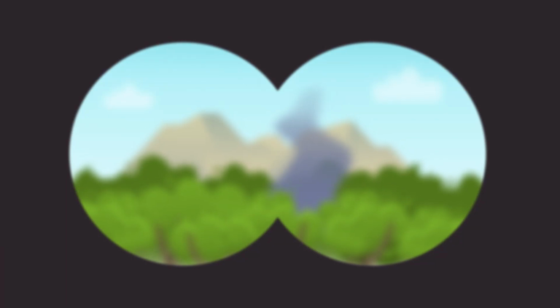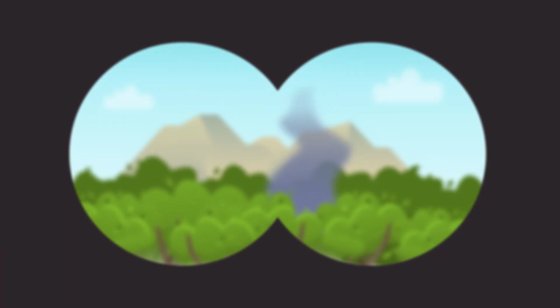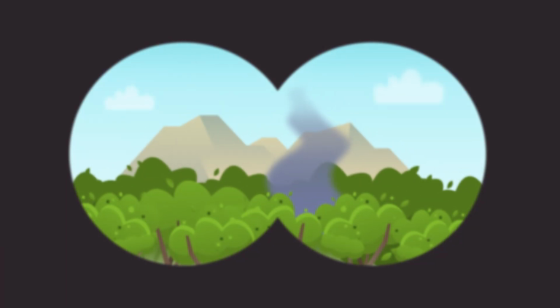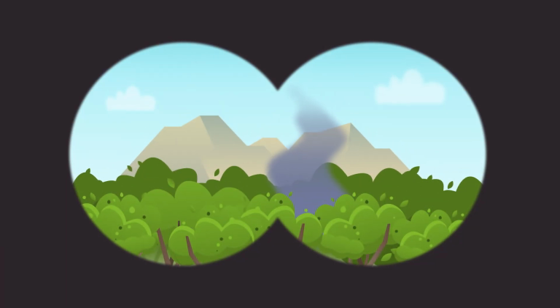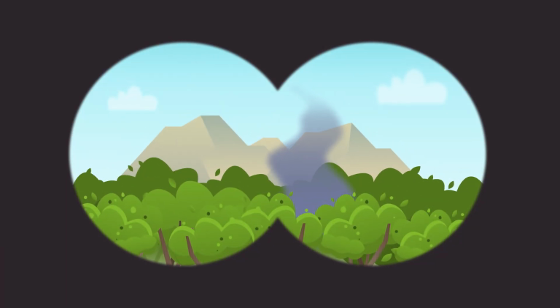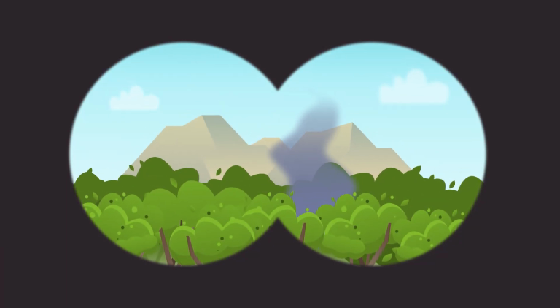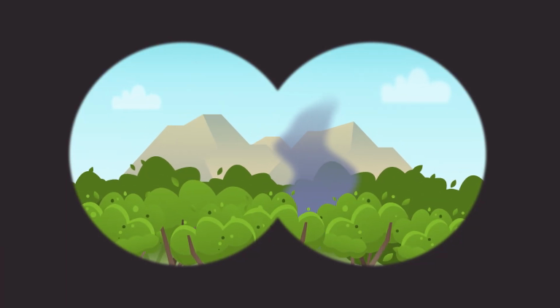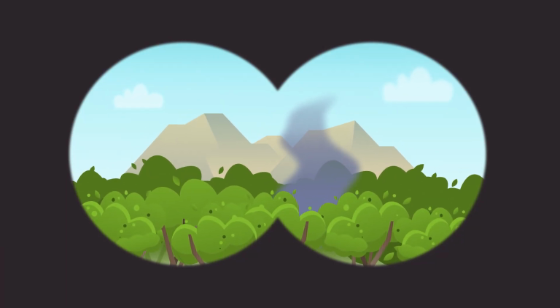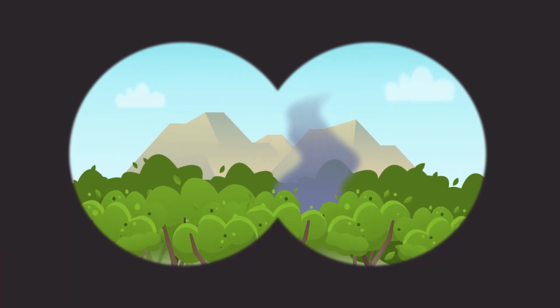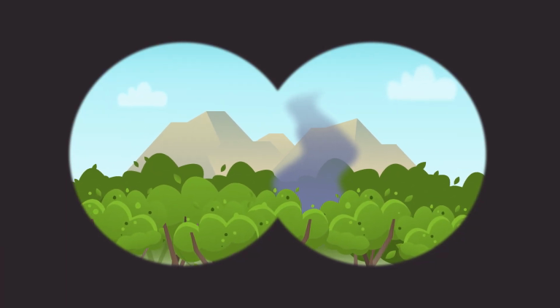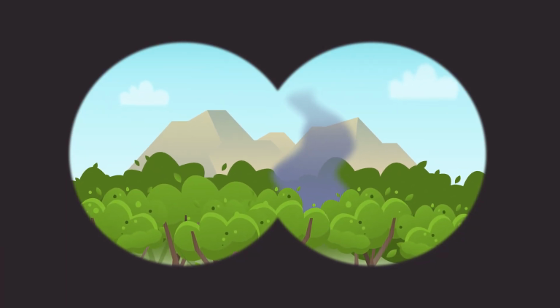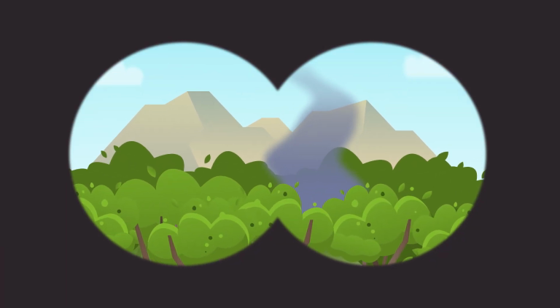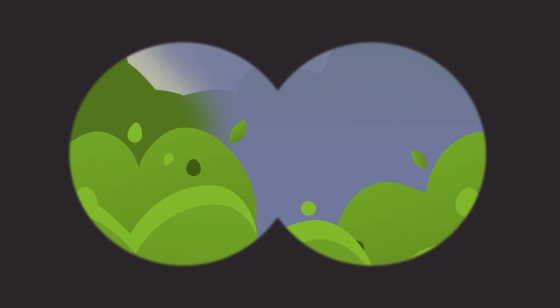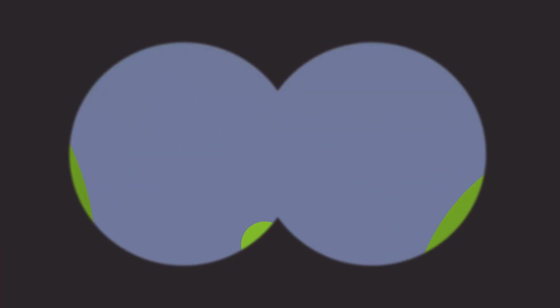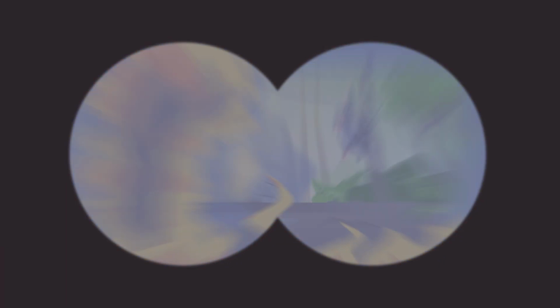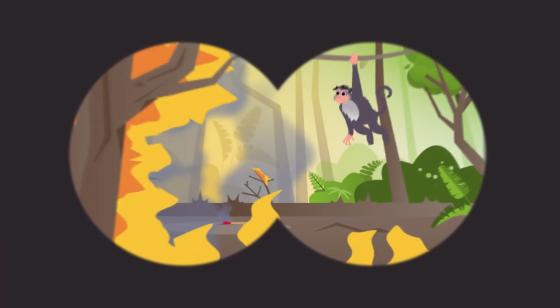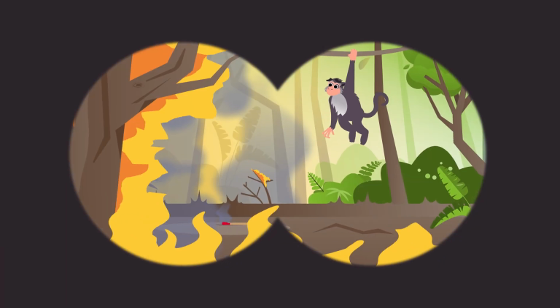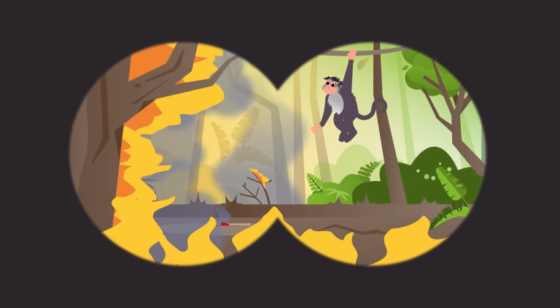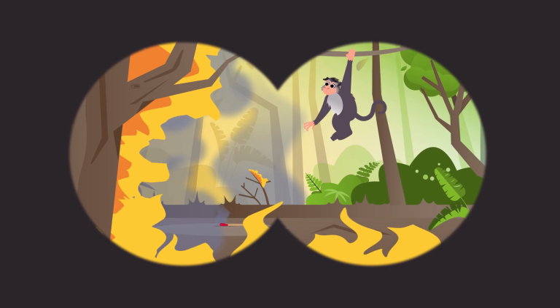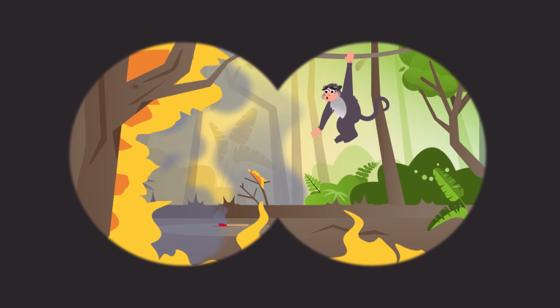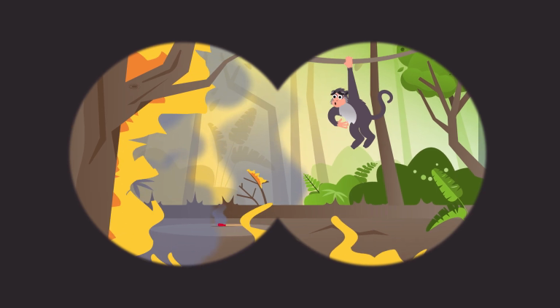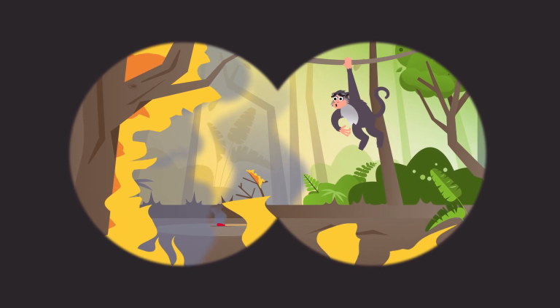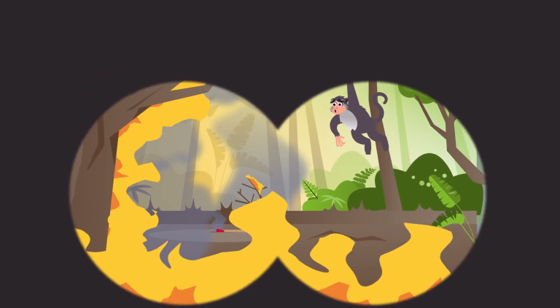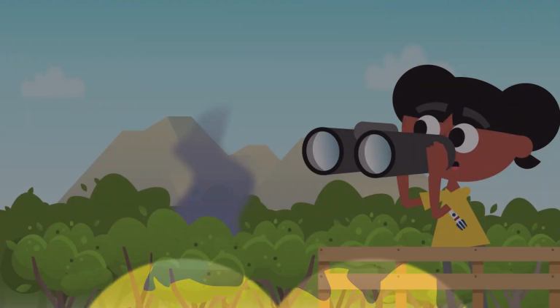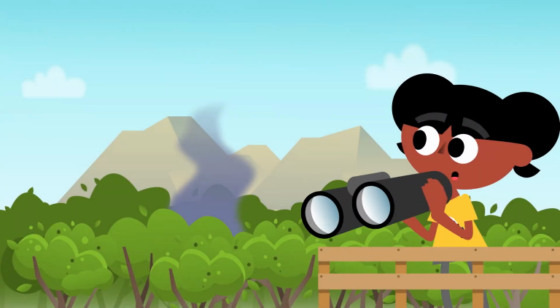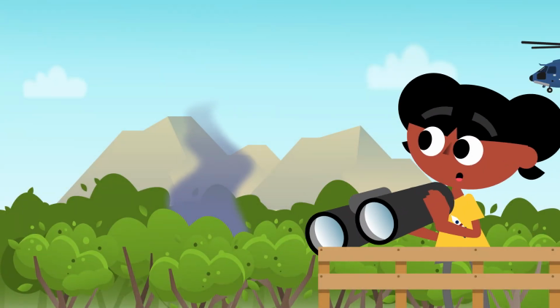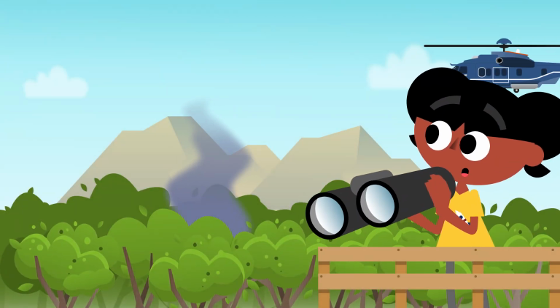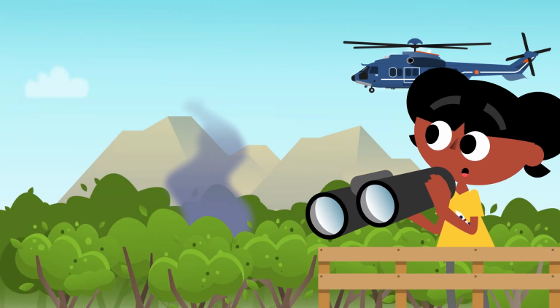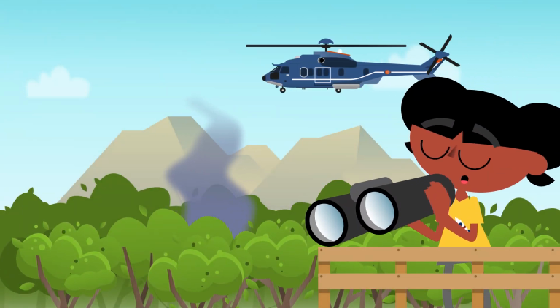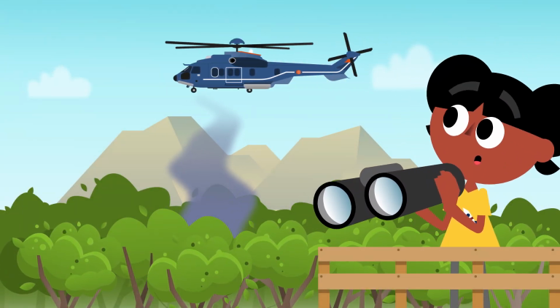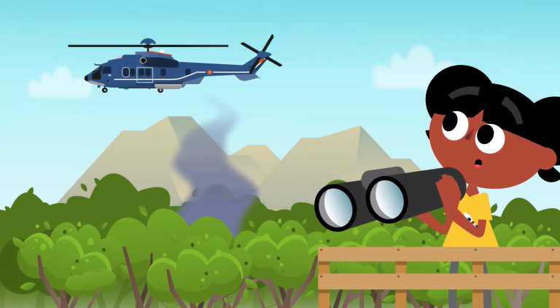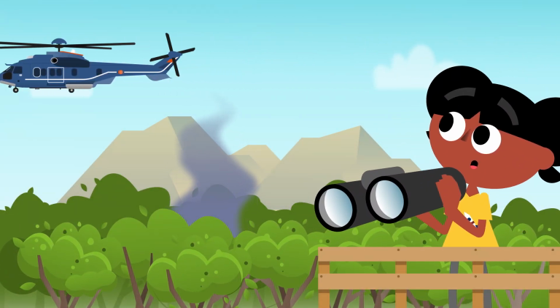Forests are very vulnerable to fire. Look, there's a fire right there. We have to stop it as soon as possible.